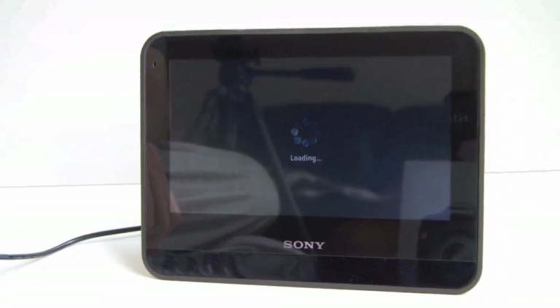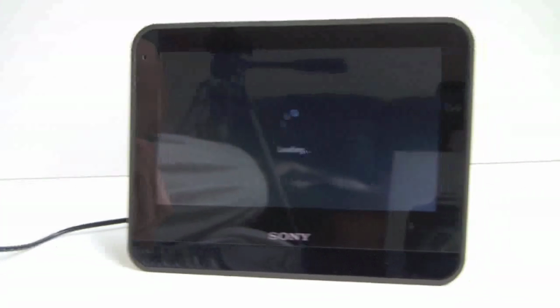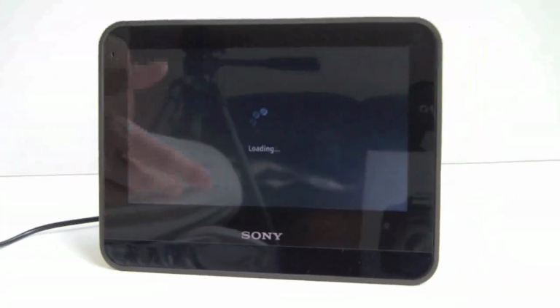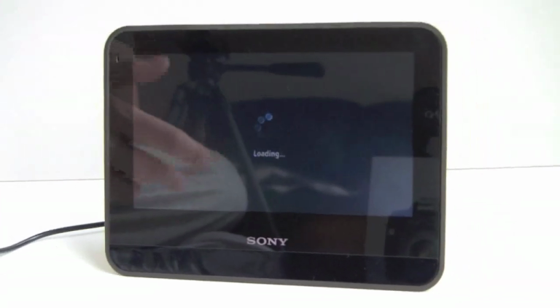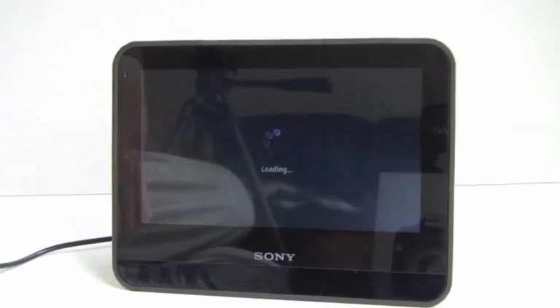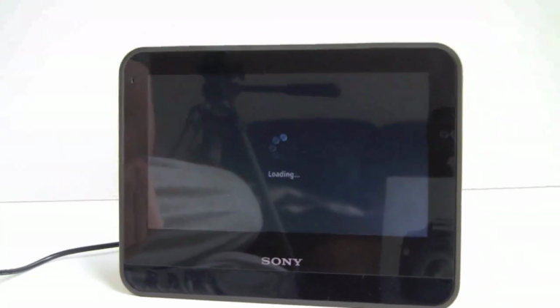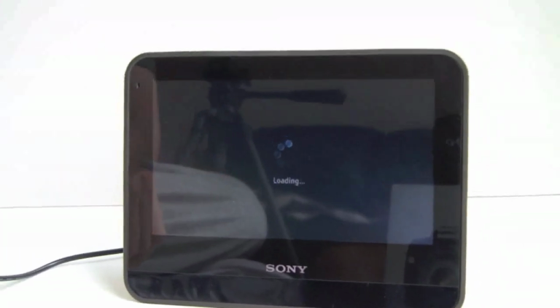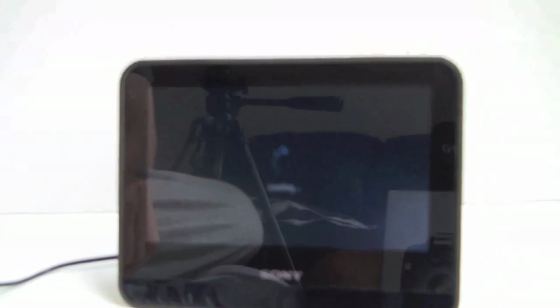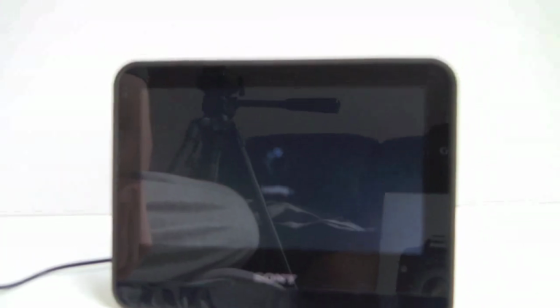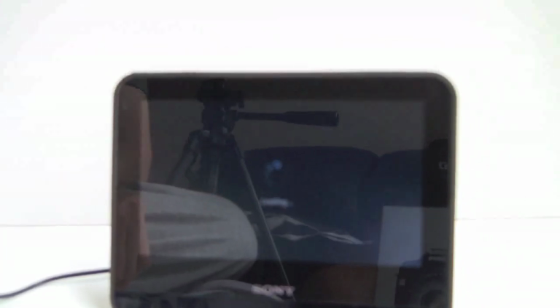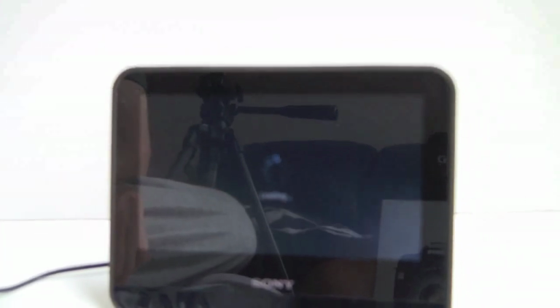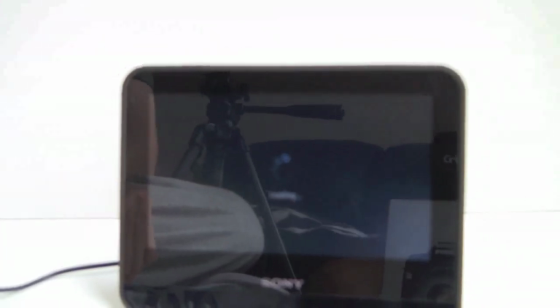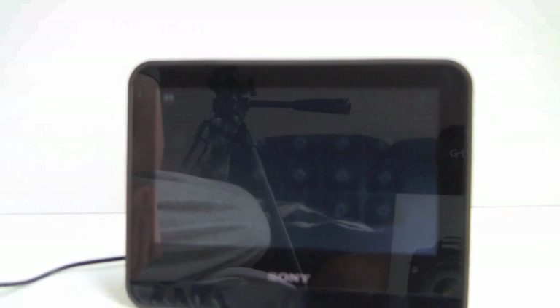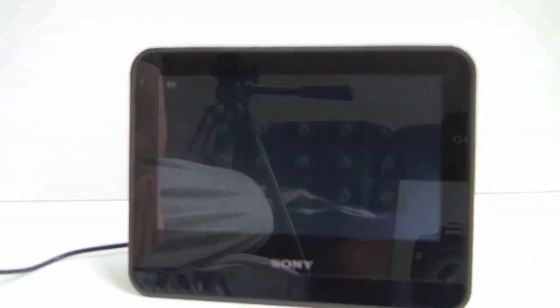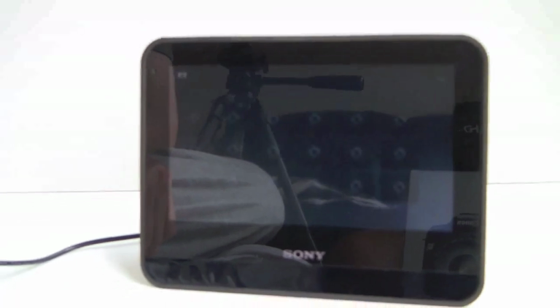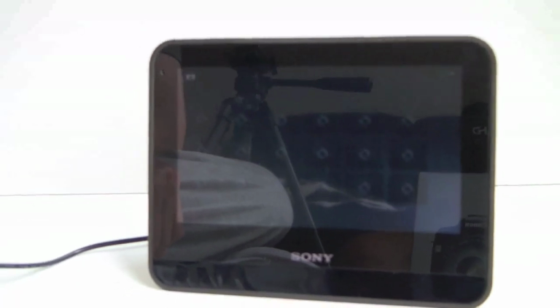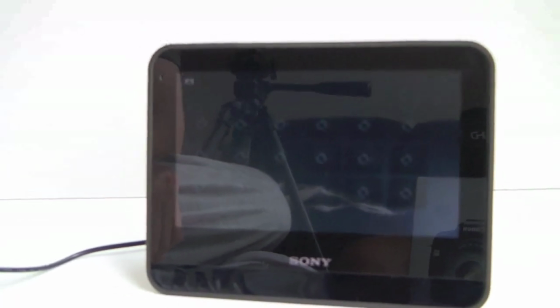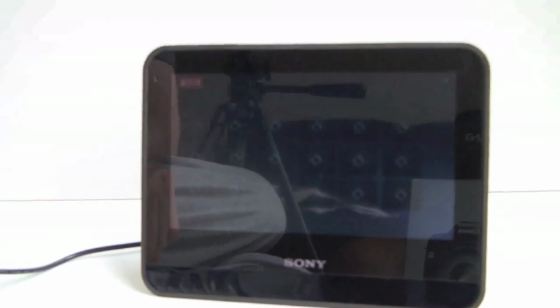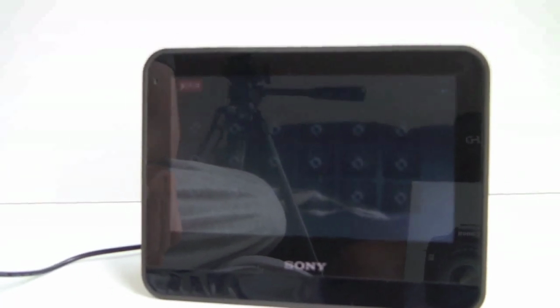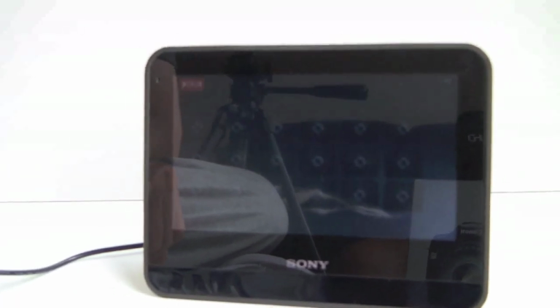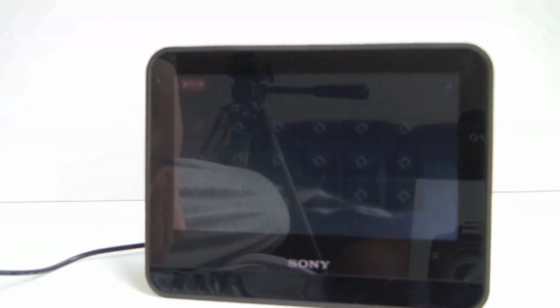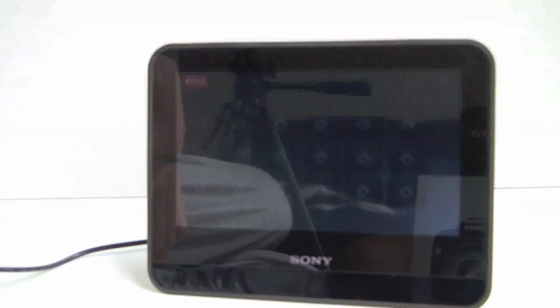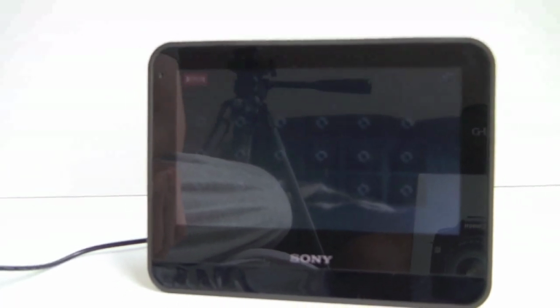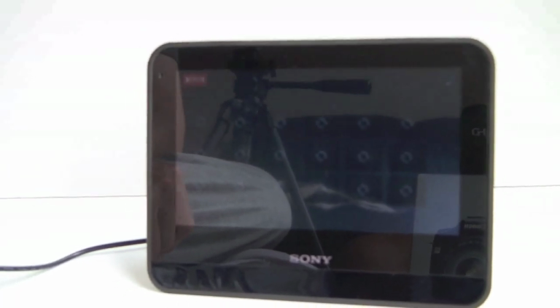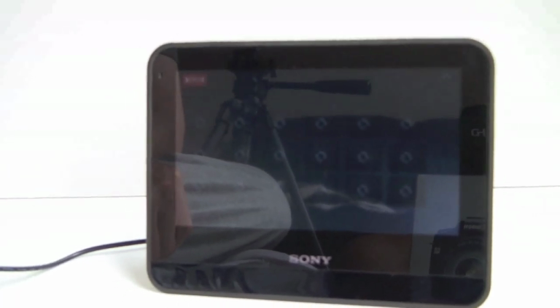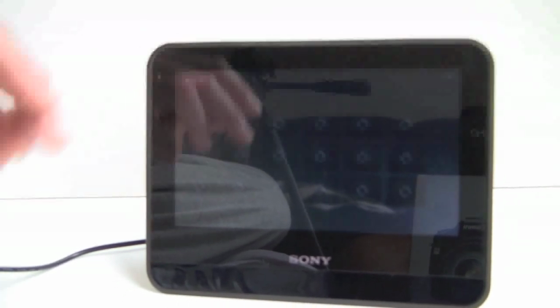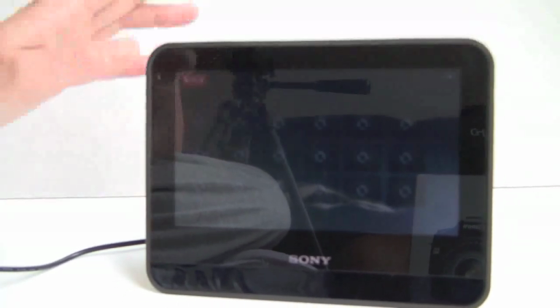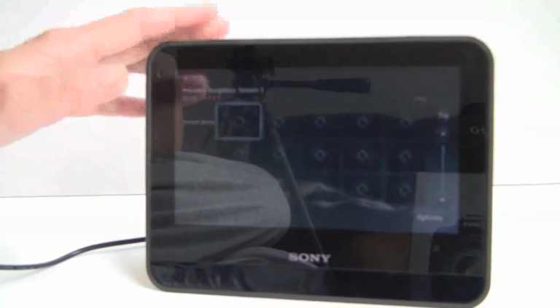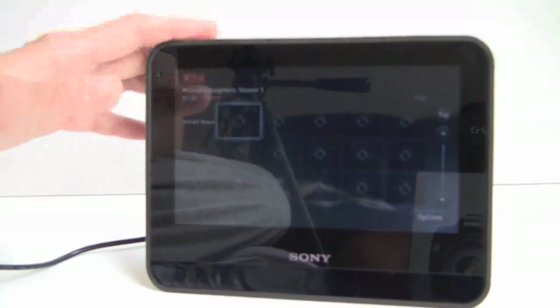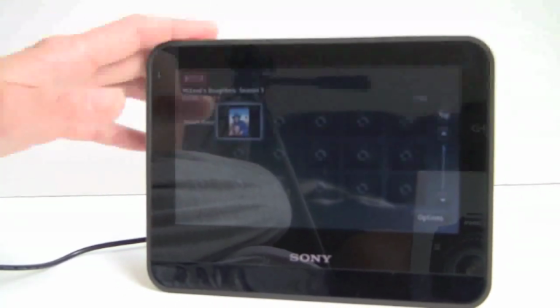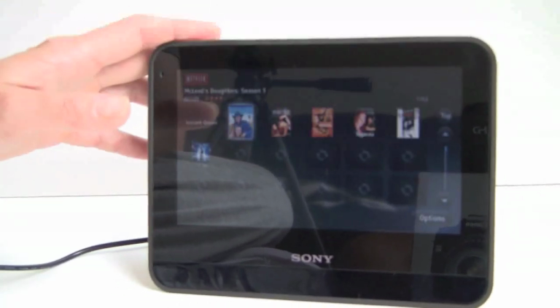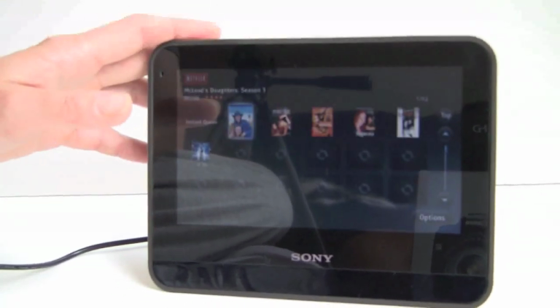The Dash can be your bedside video player, something for a spare room, or great for the kids' room because it's pretty rugged.